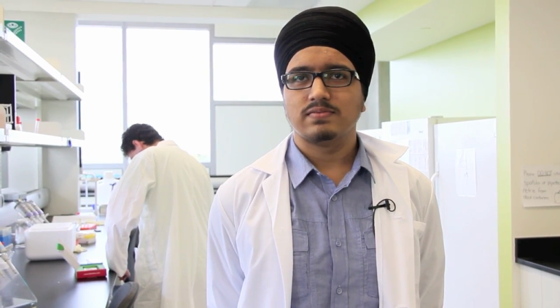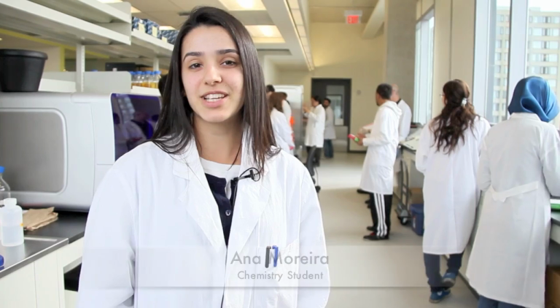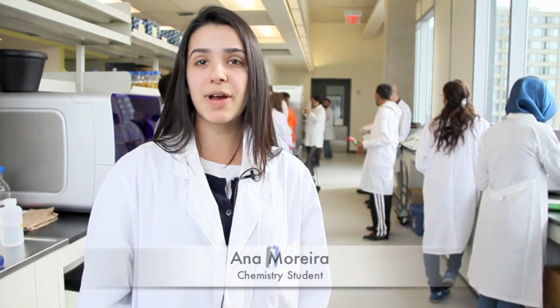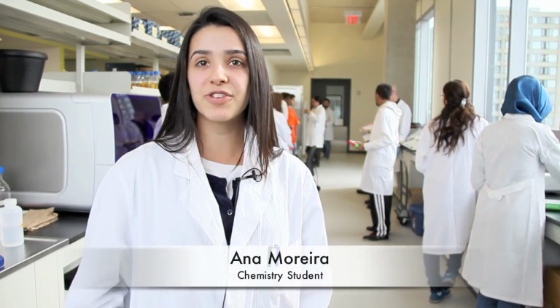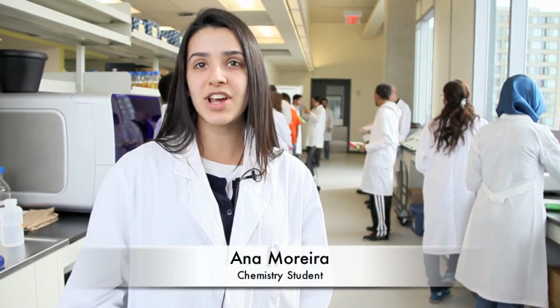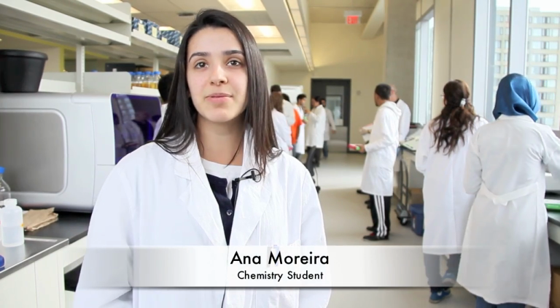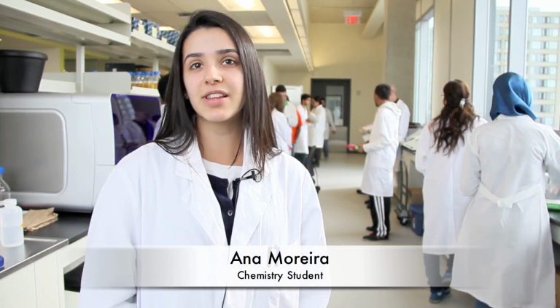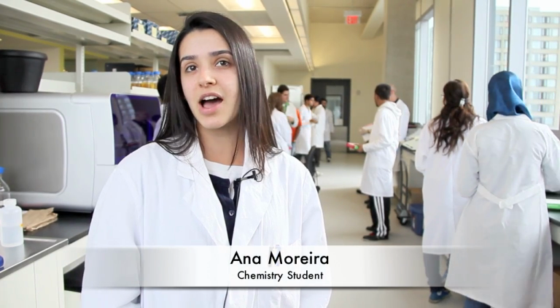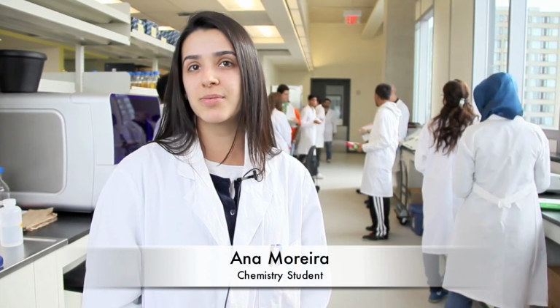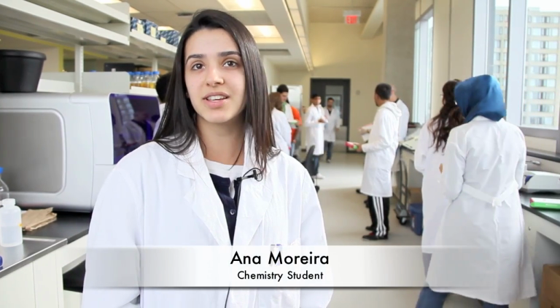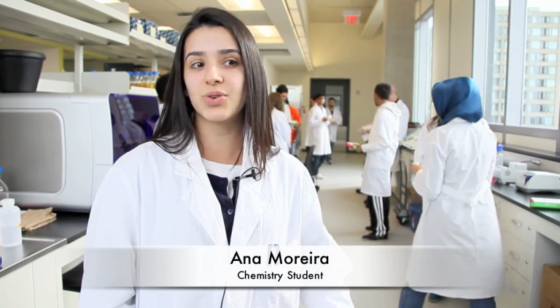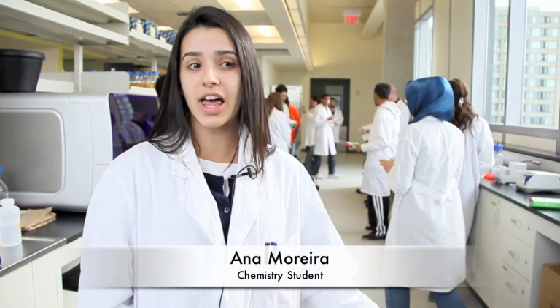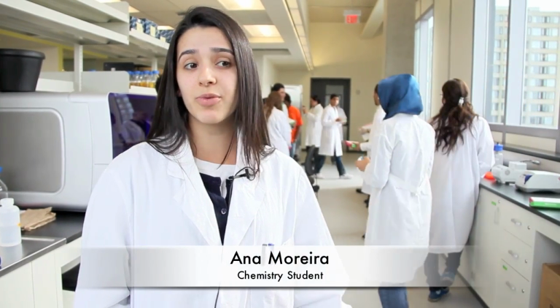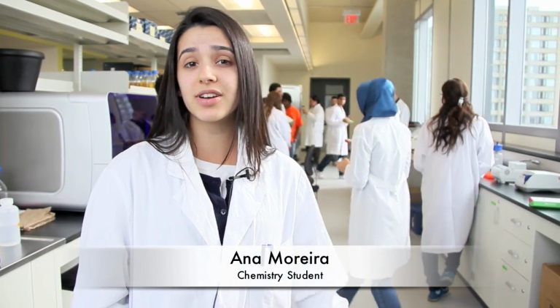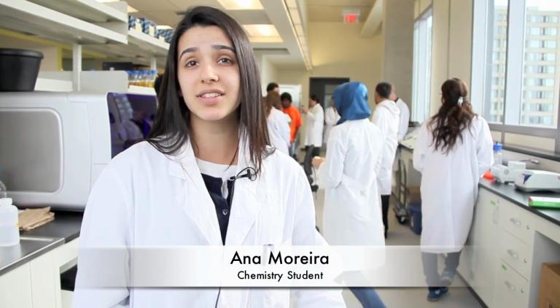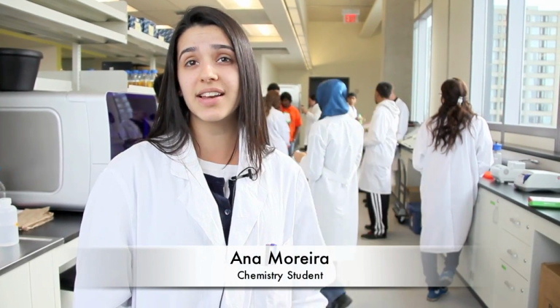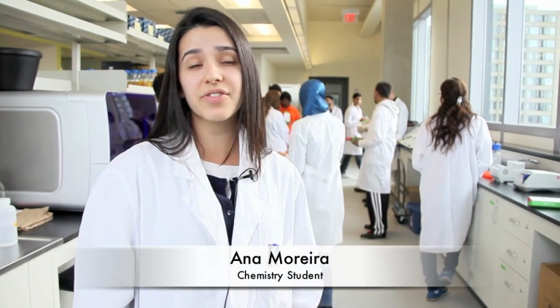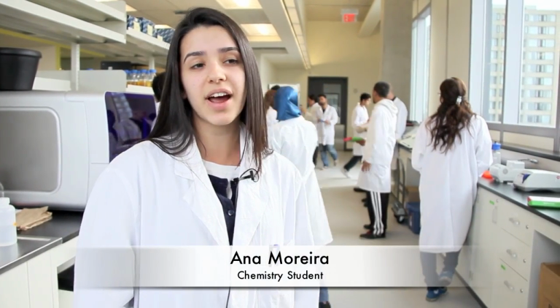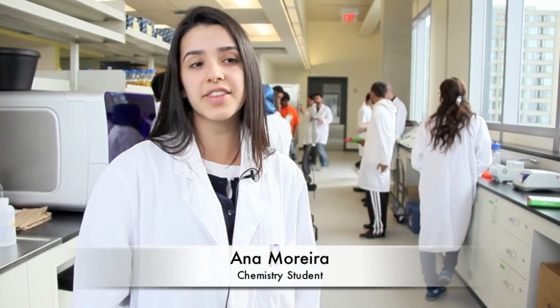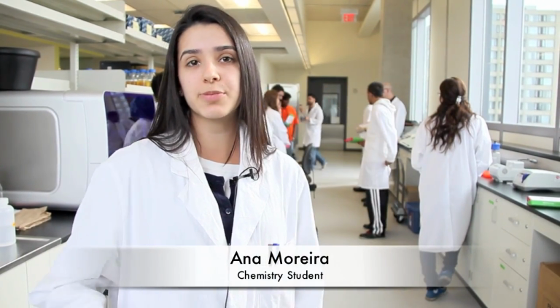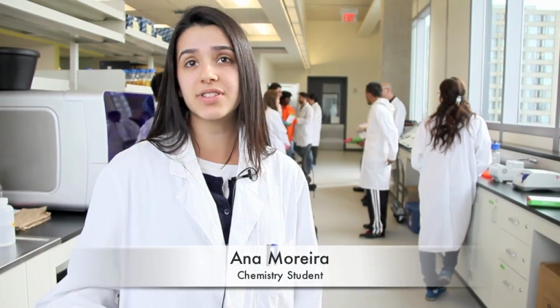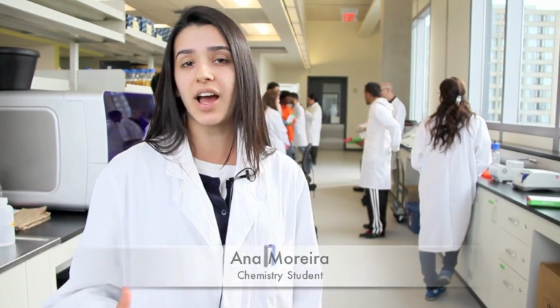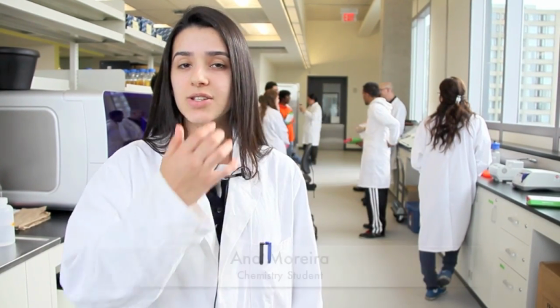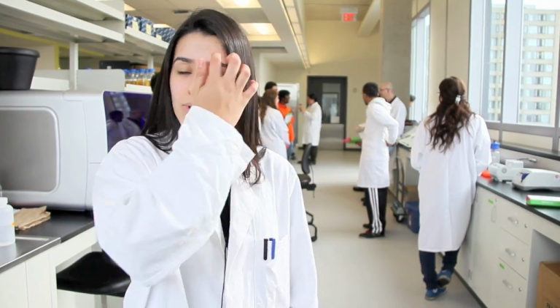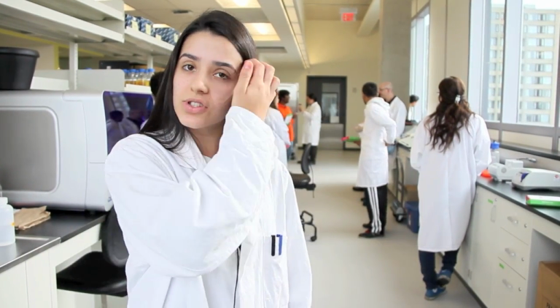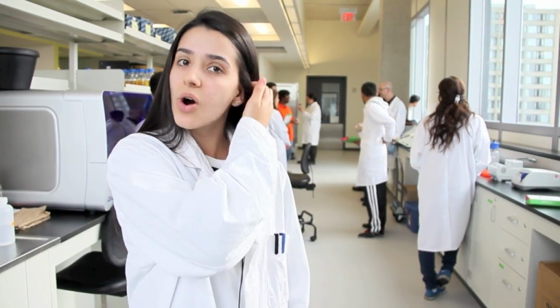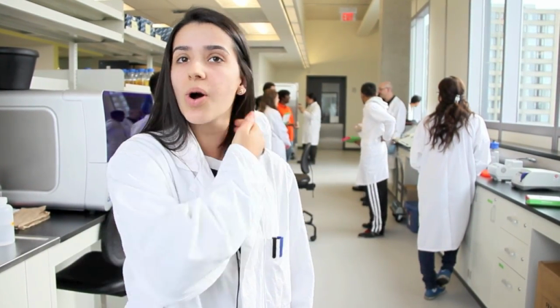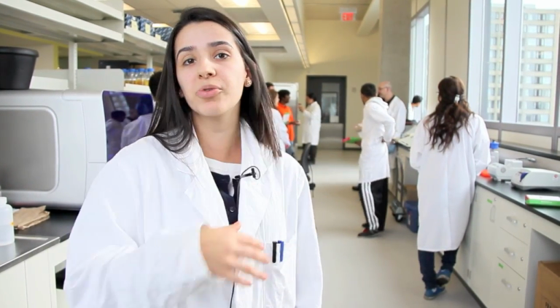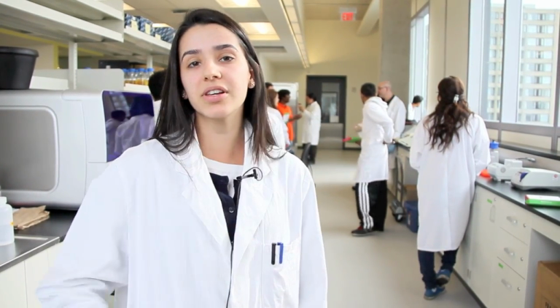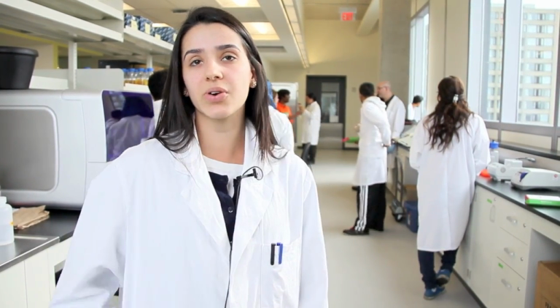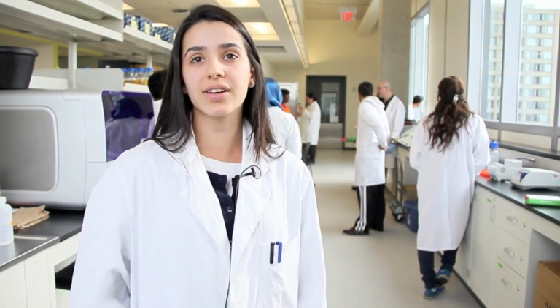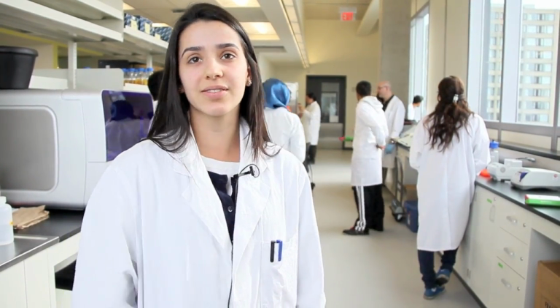It's my first time in labs and doing lab work. I never had the experience in high school so I'm really enjoying it.